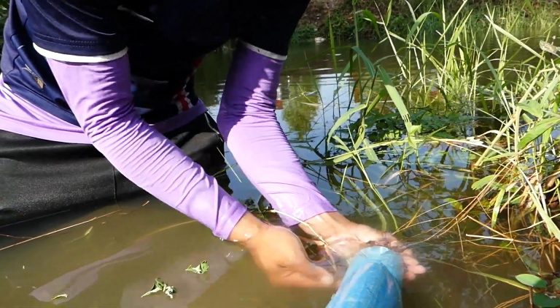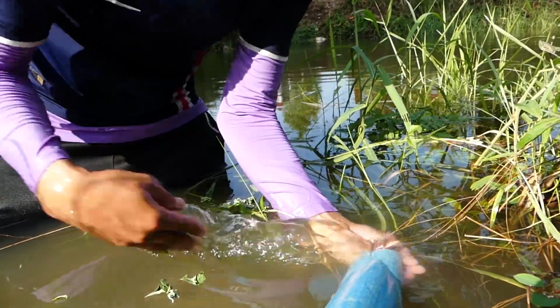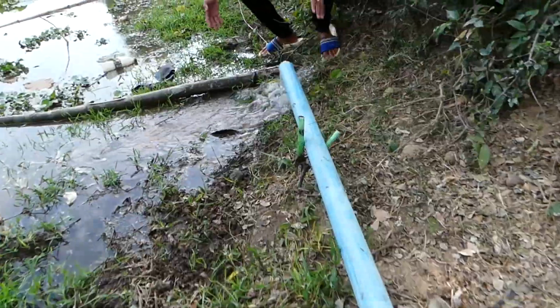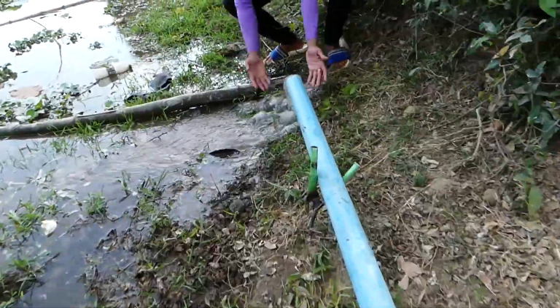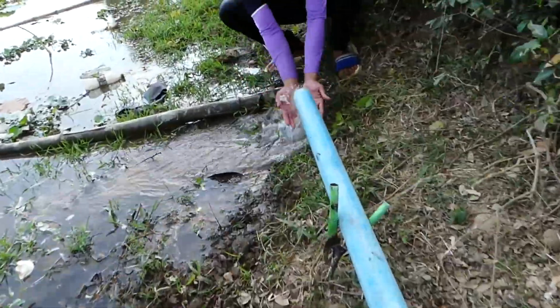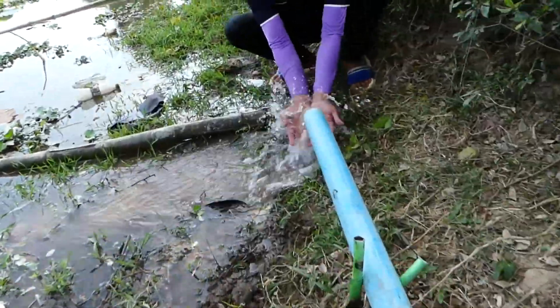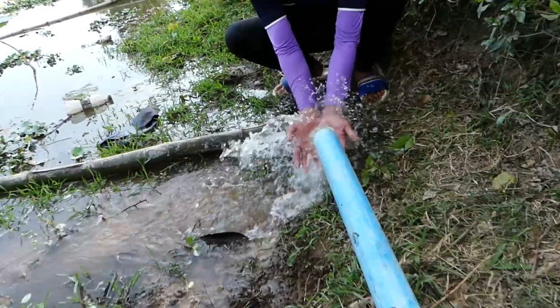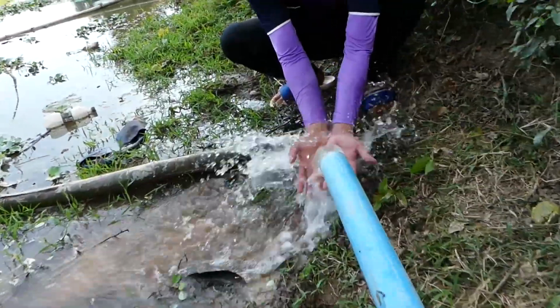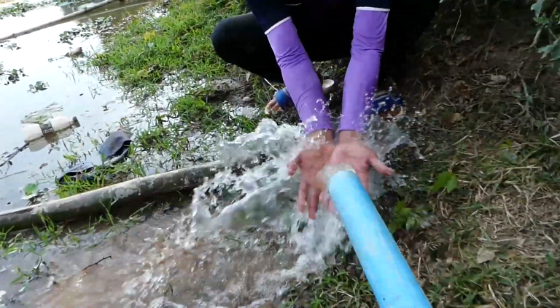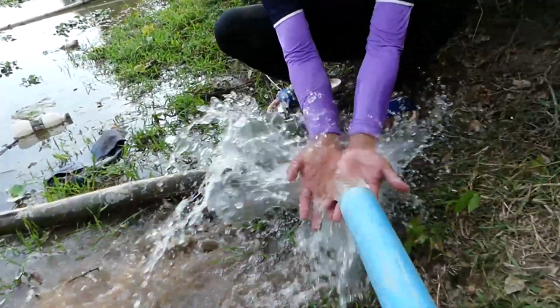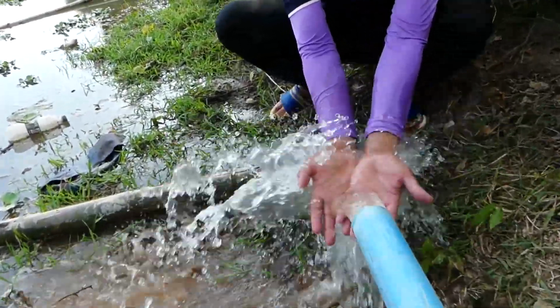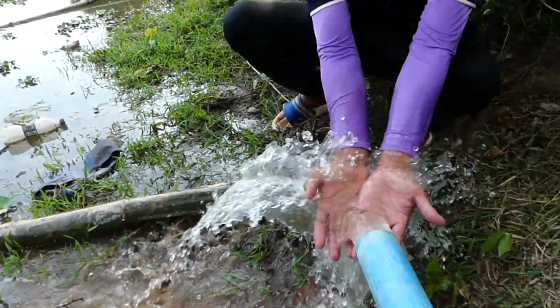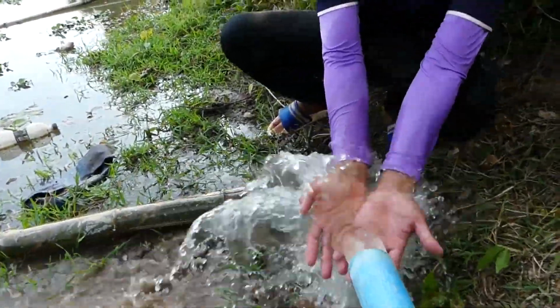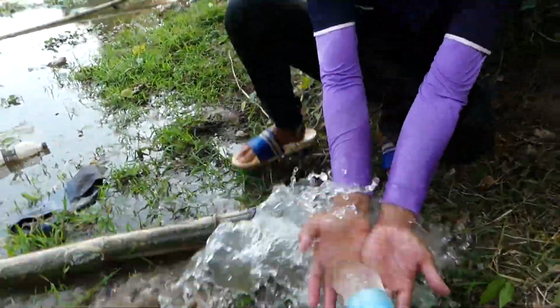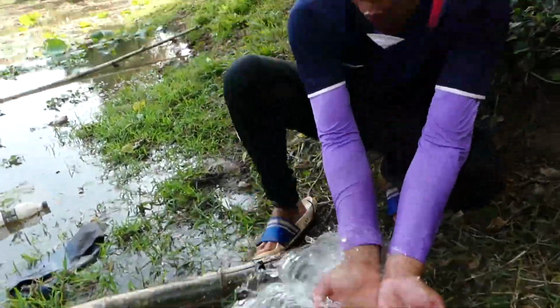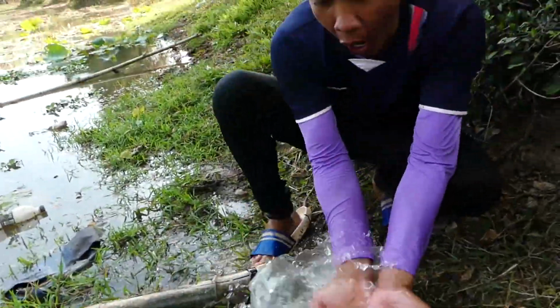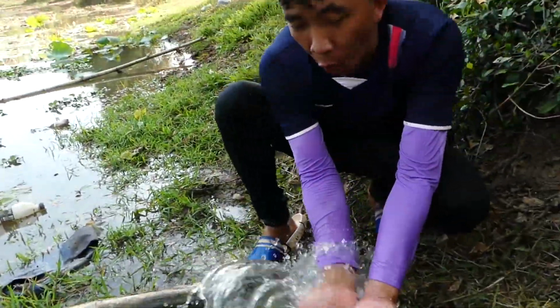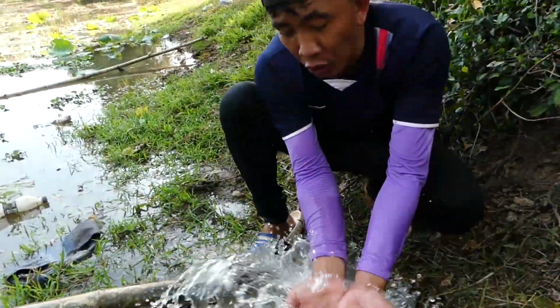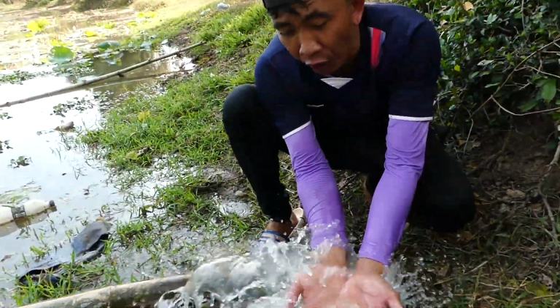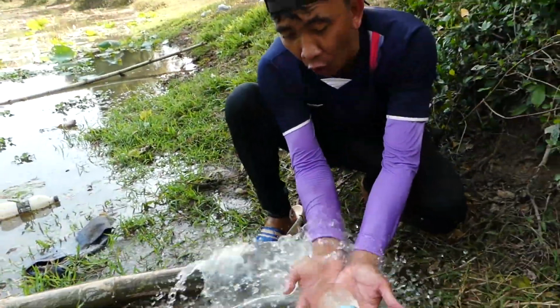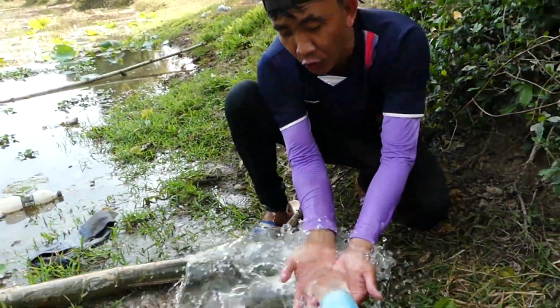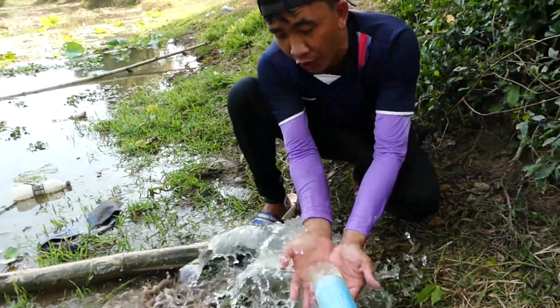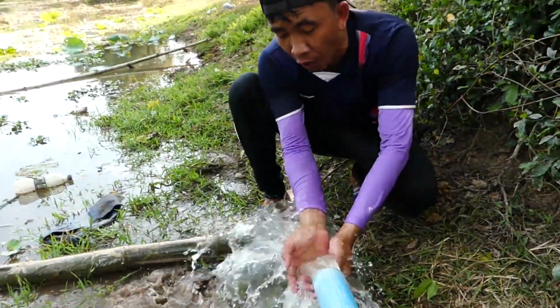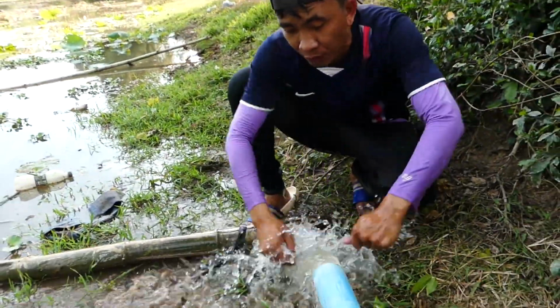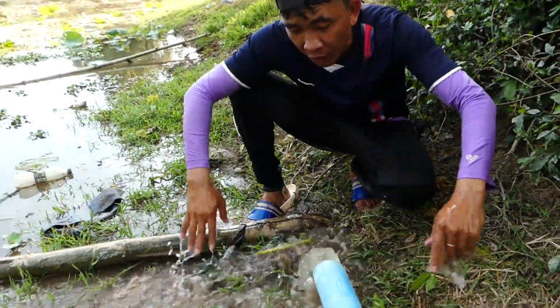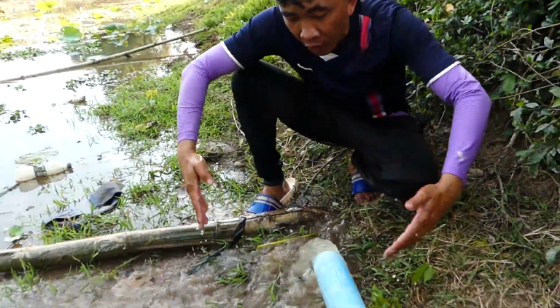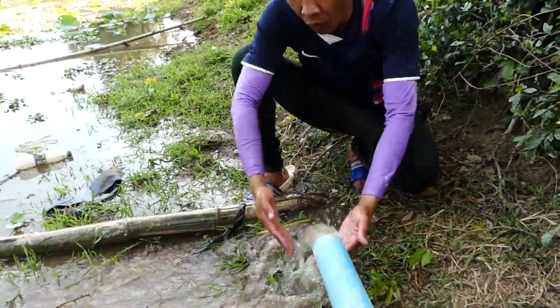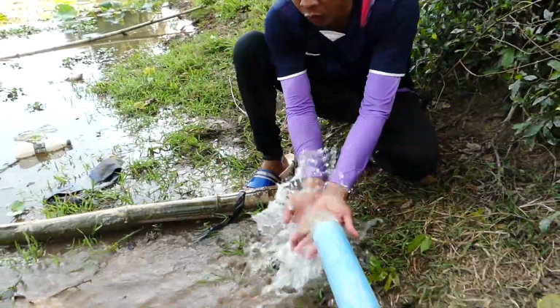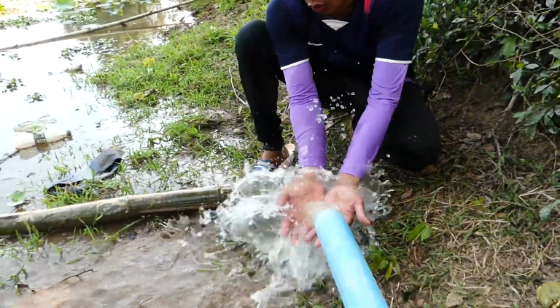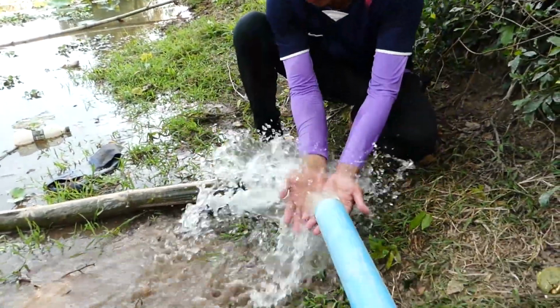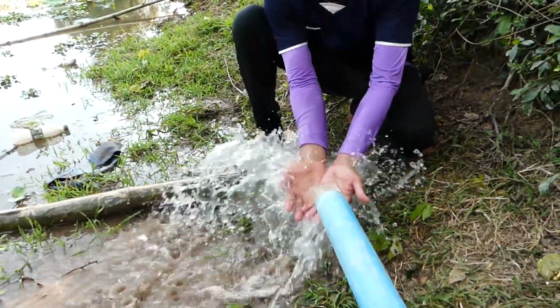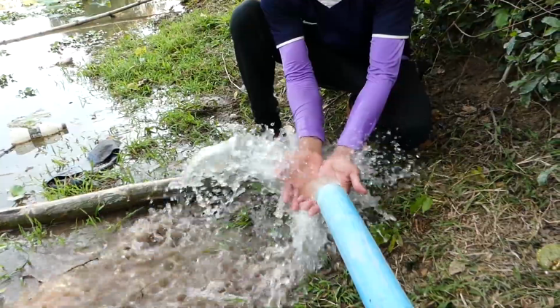Wow! Wow! Wow! Water flow so strong! So good, right?